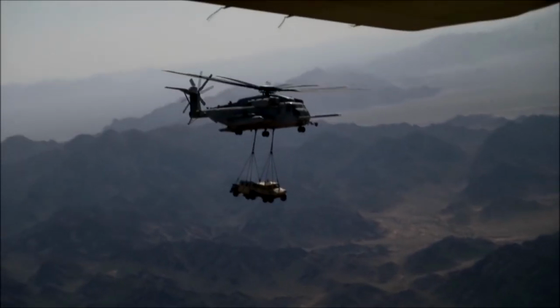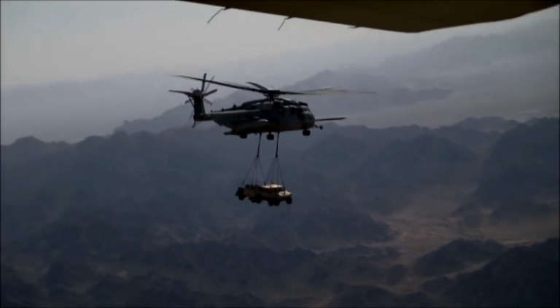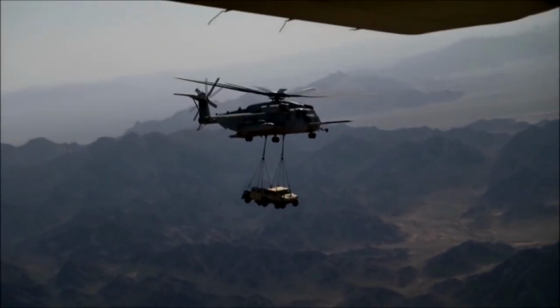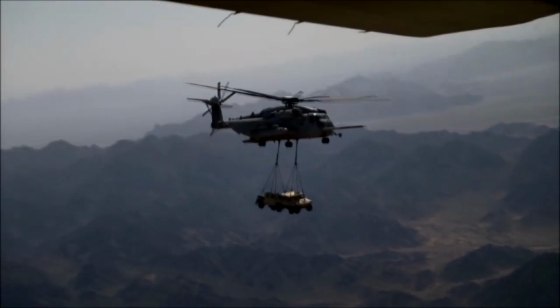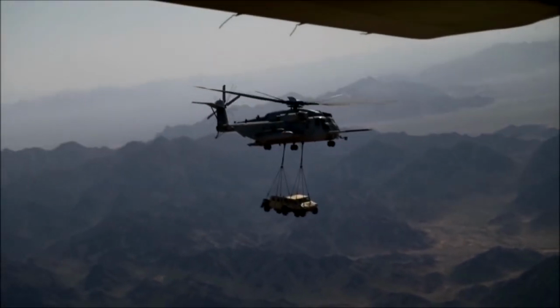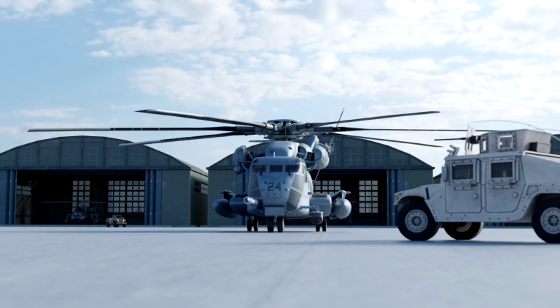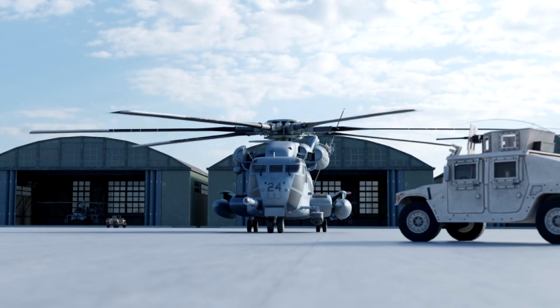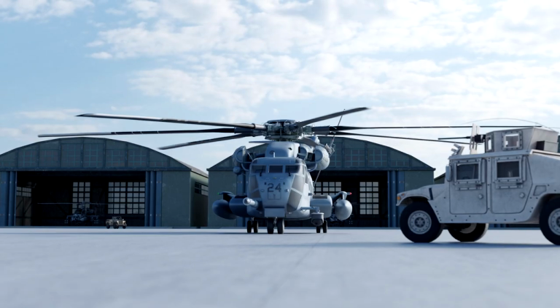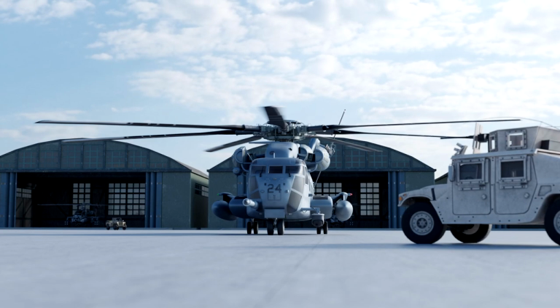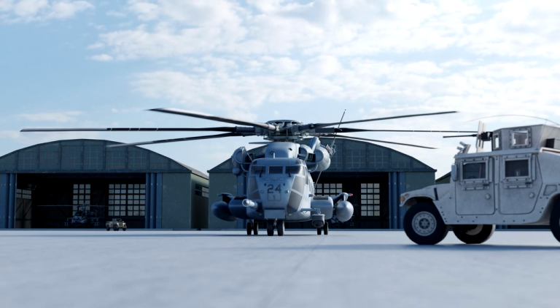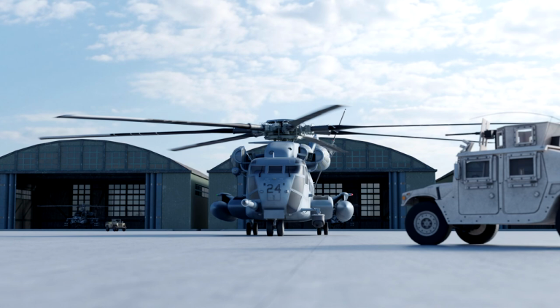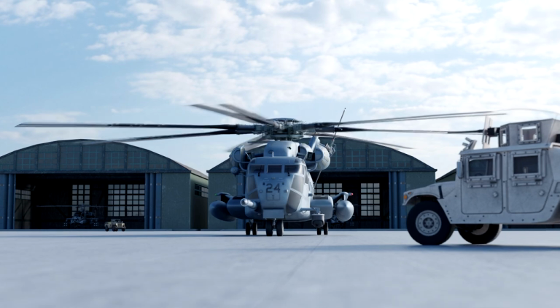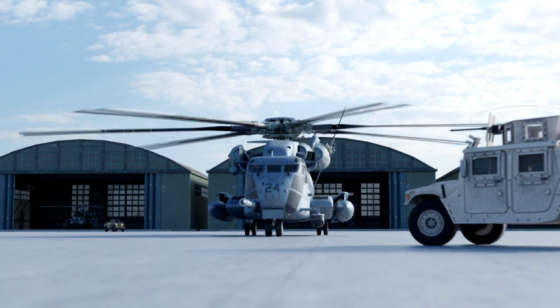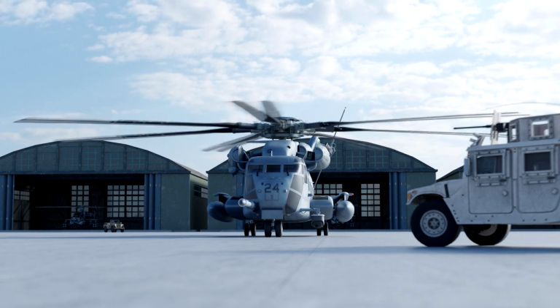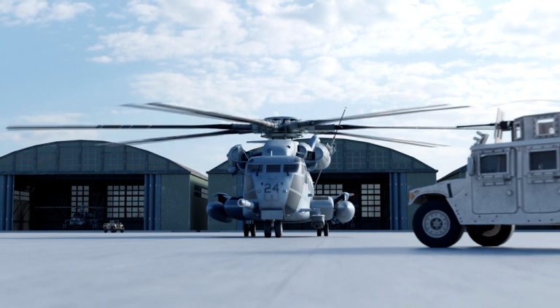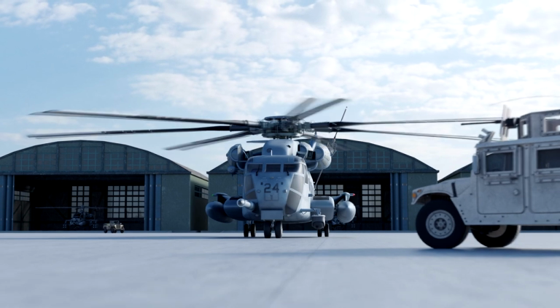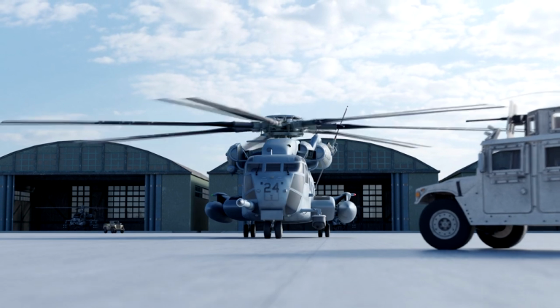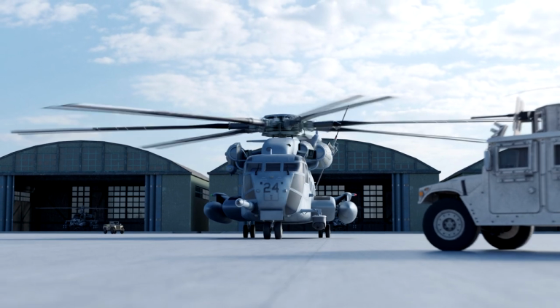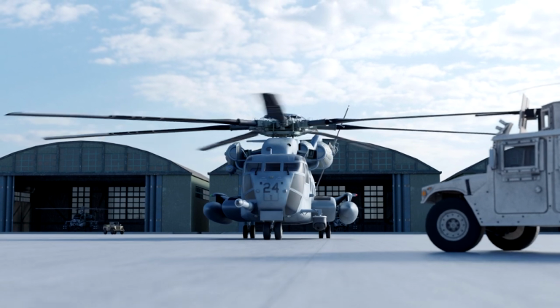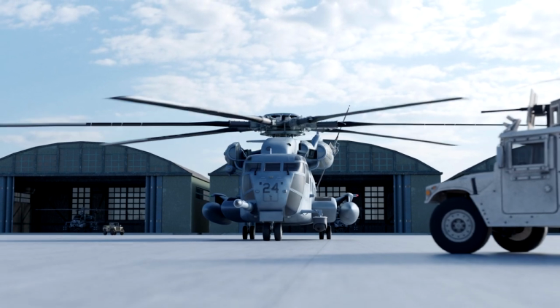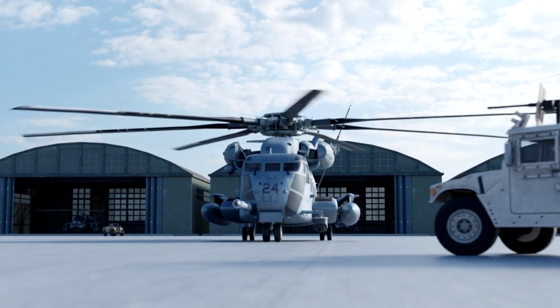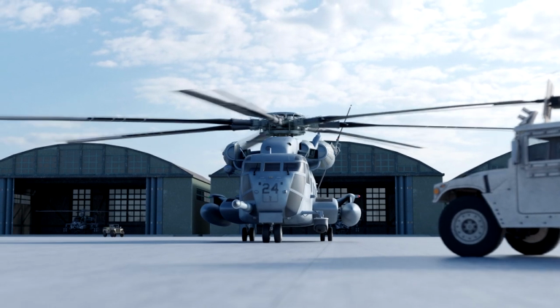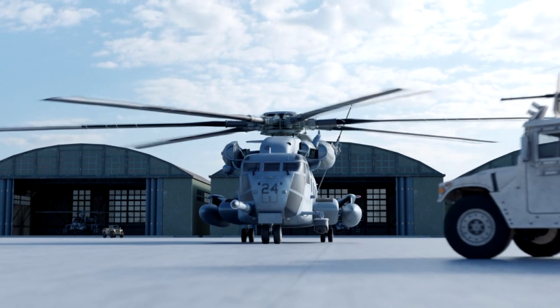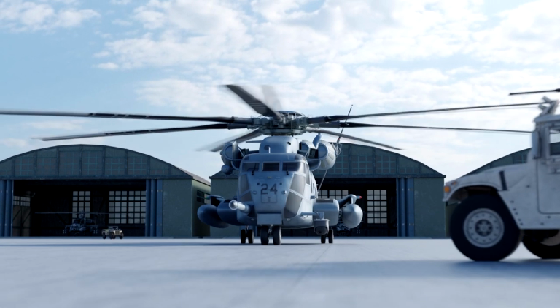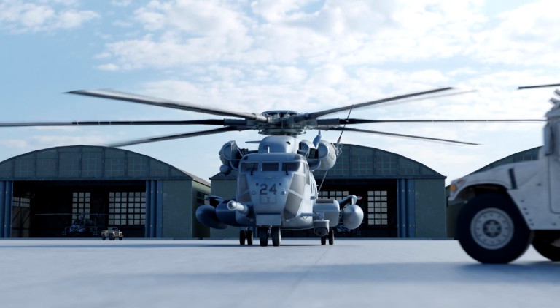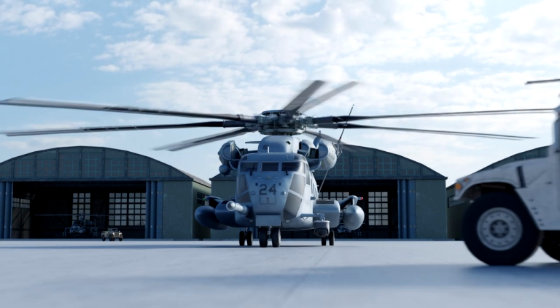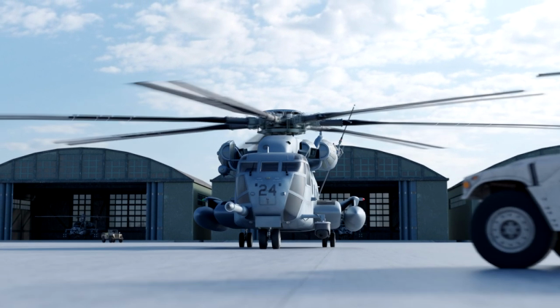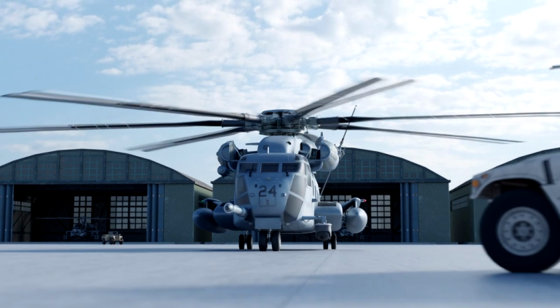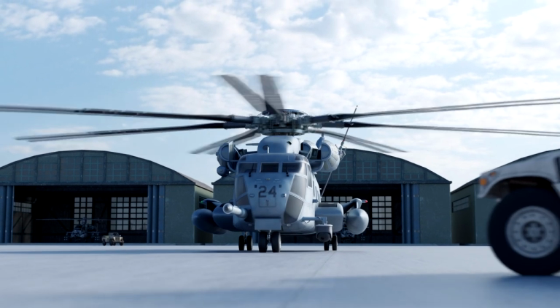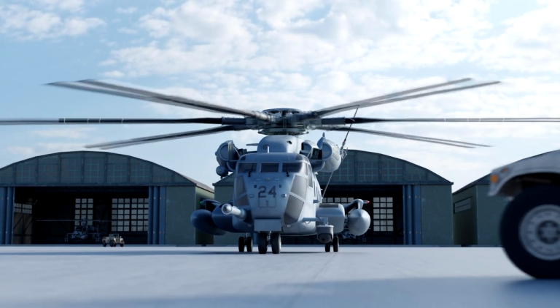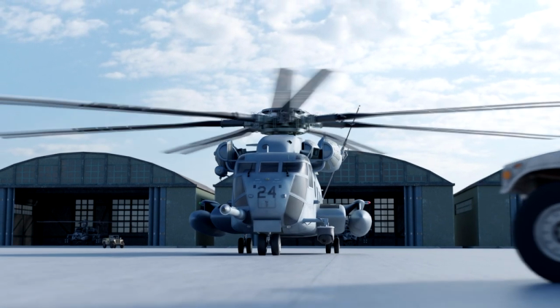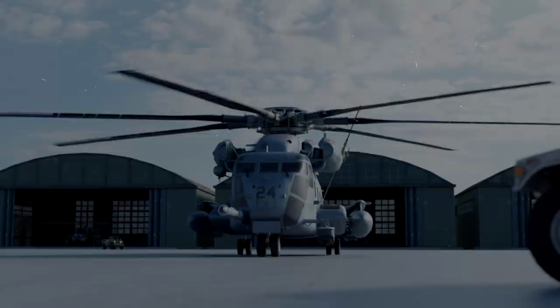In this video, we're going to take a closer look at the origins of this beast, as well as a closer look at the Stallion.